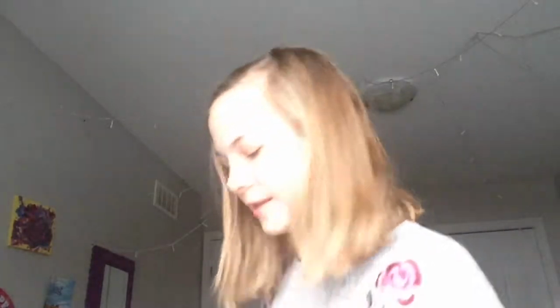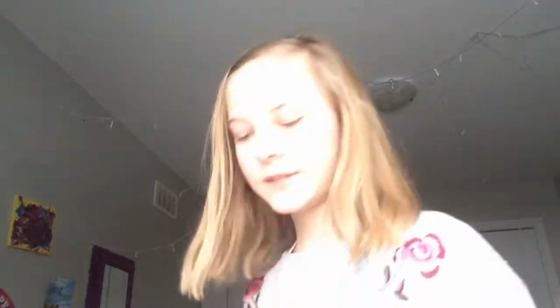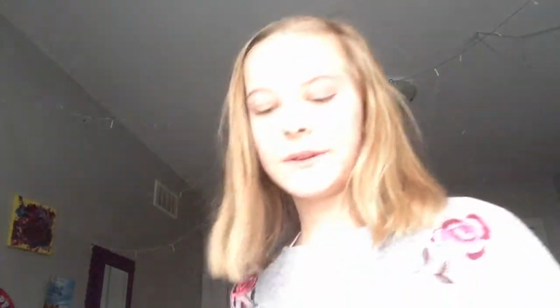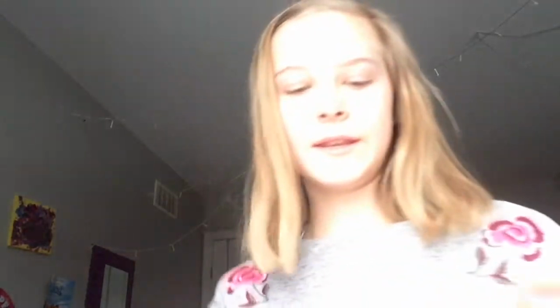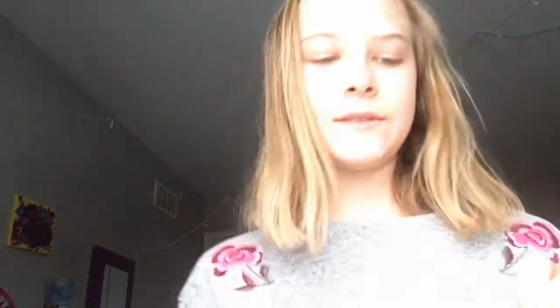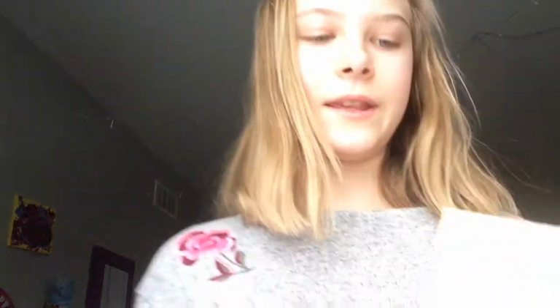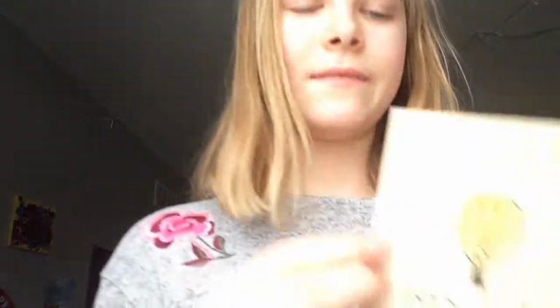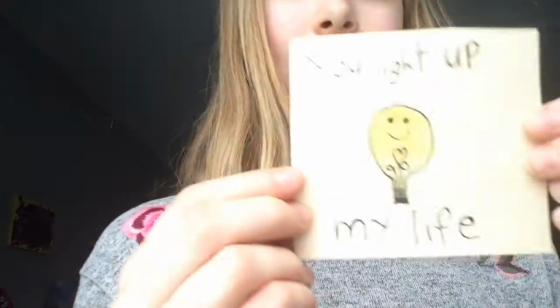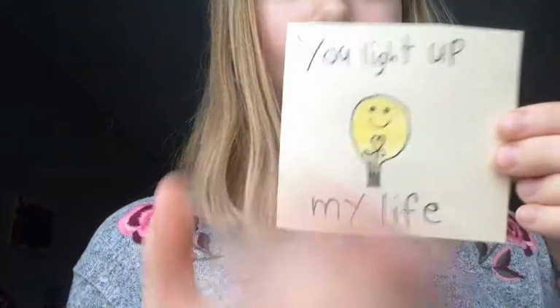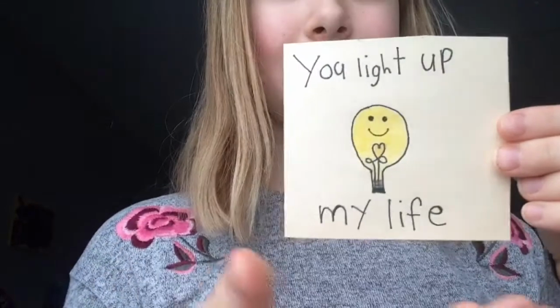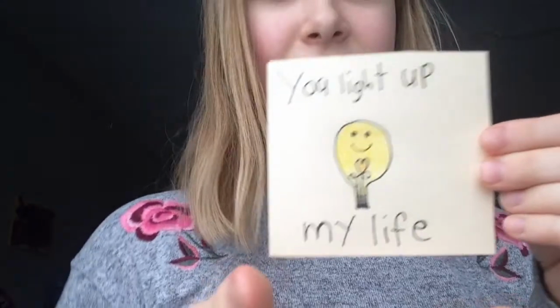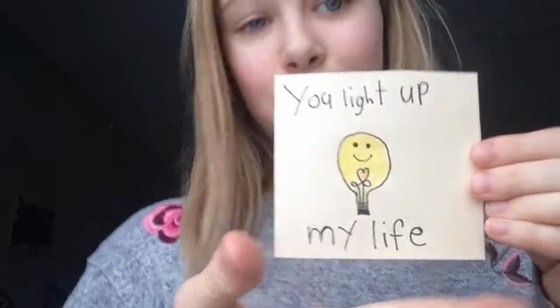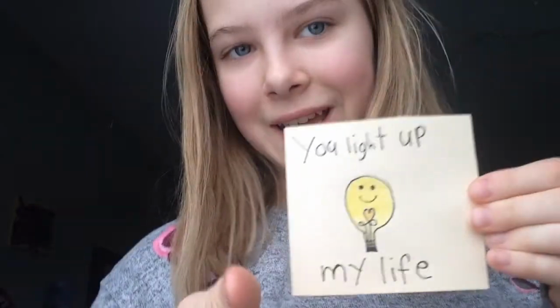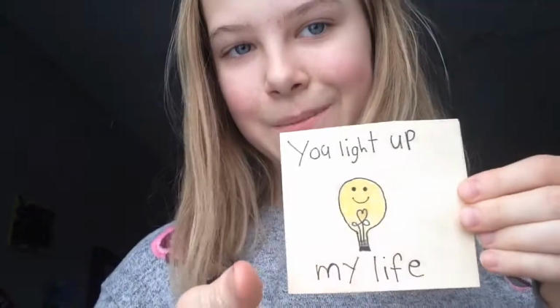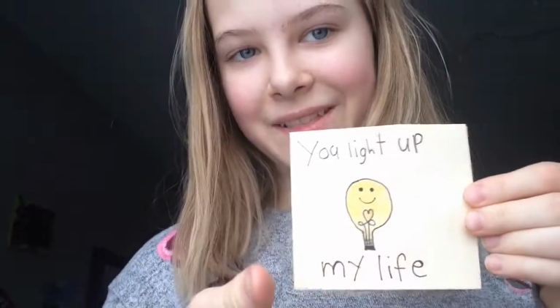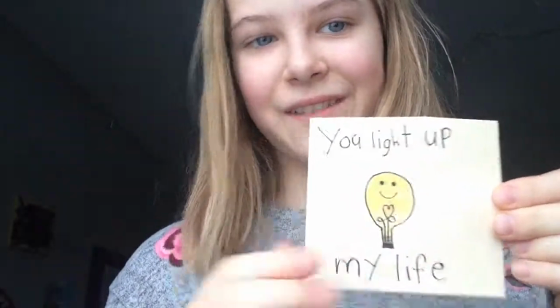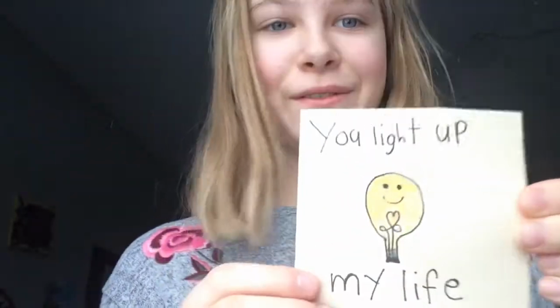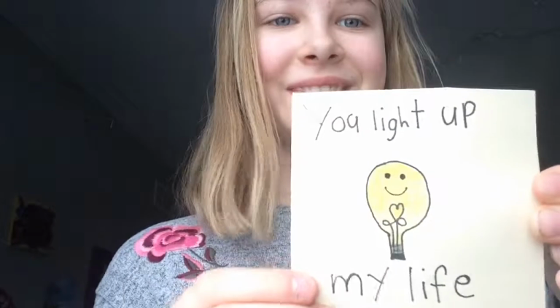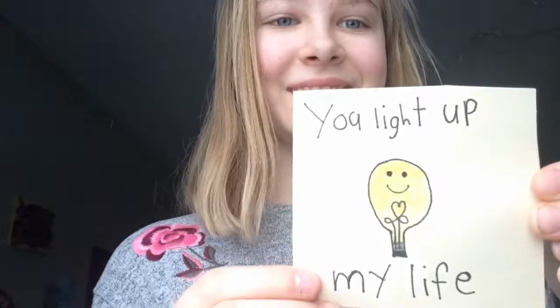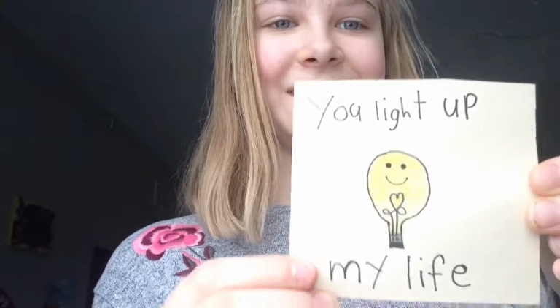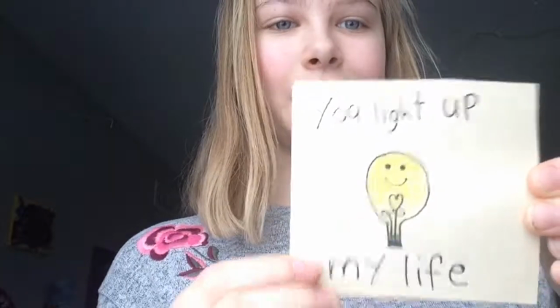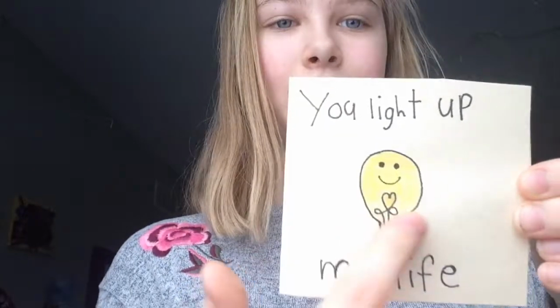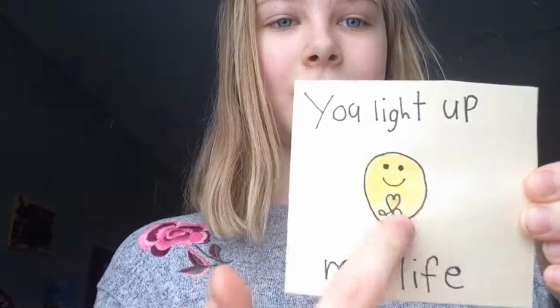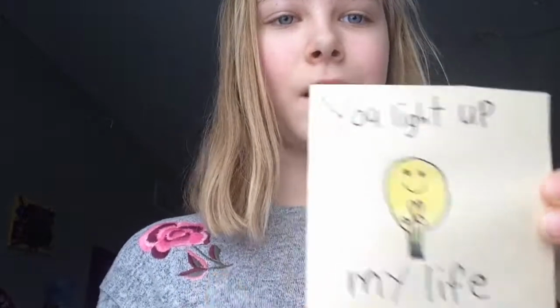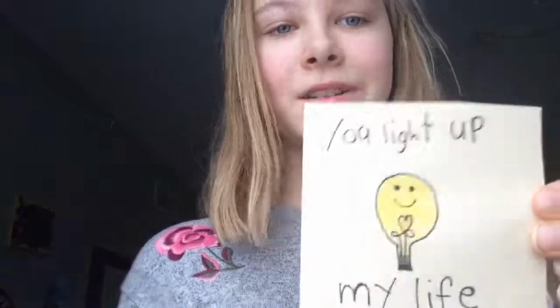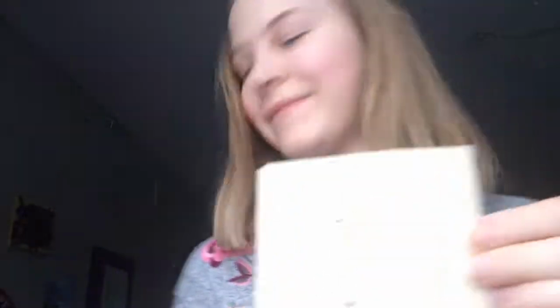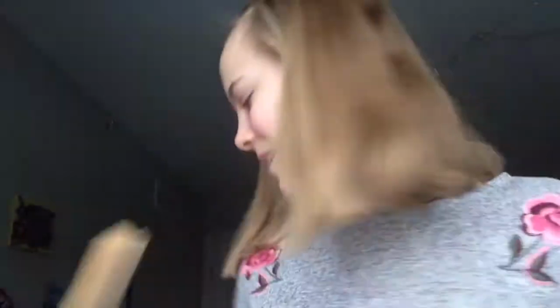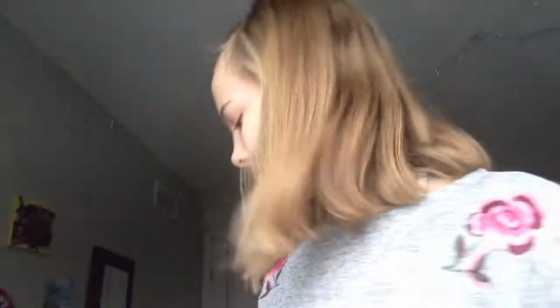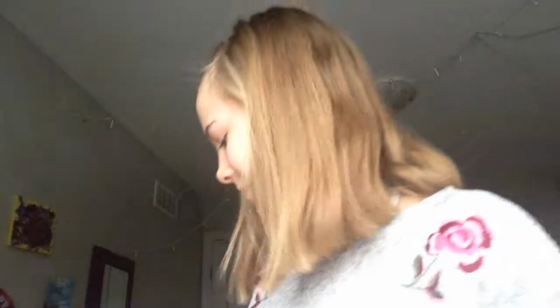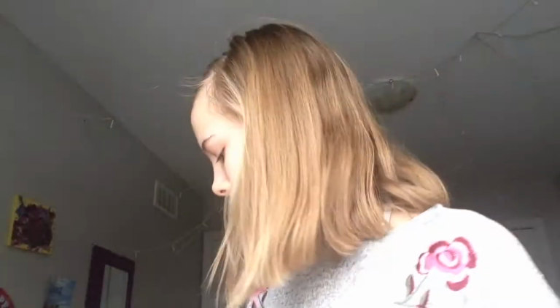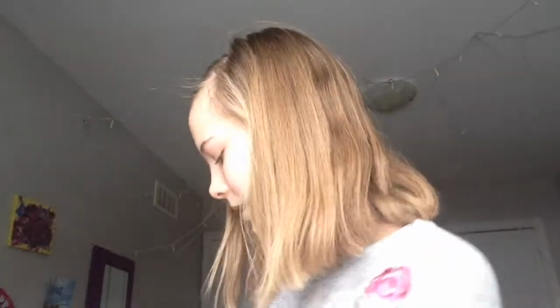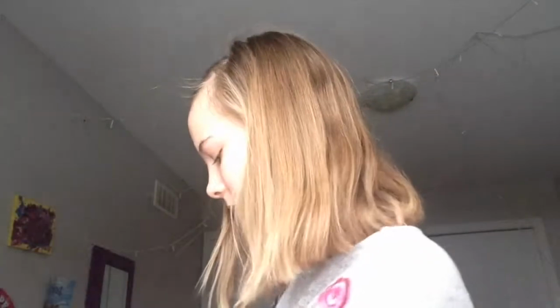This one is really fun: 'You light up my life.' And it's a little light bulb with a little heart. Really nice.